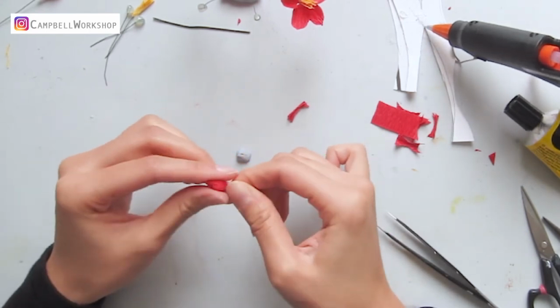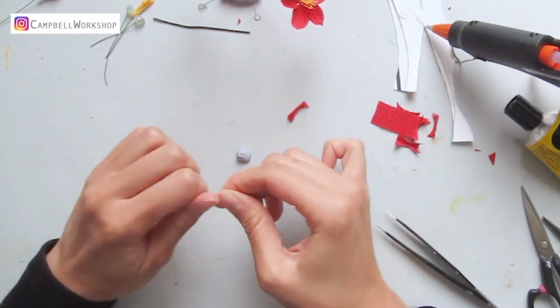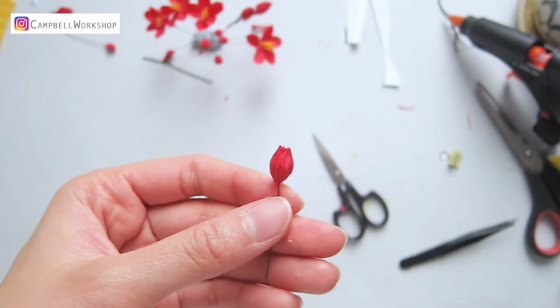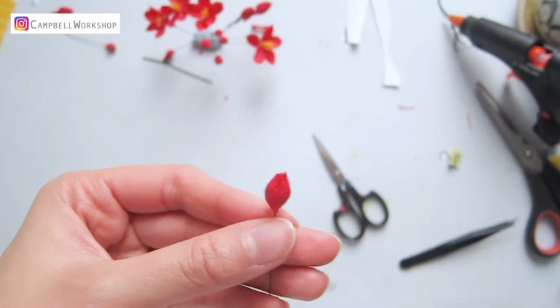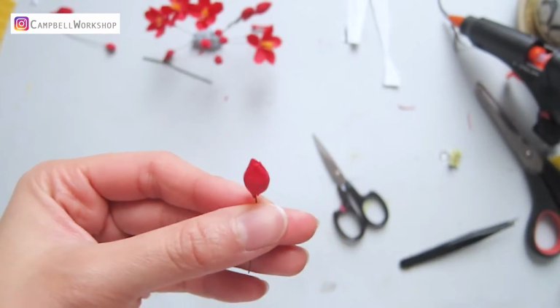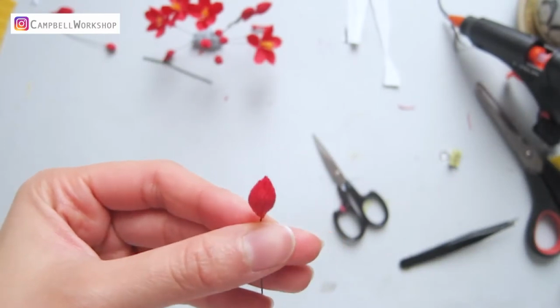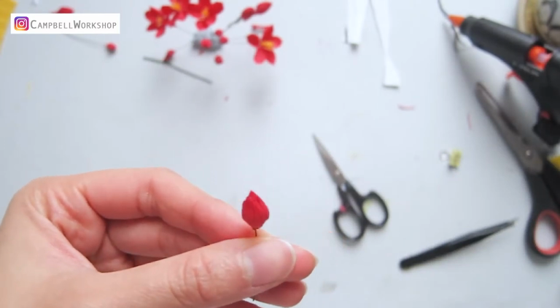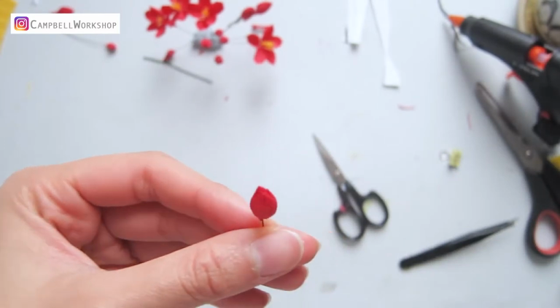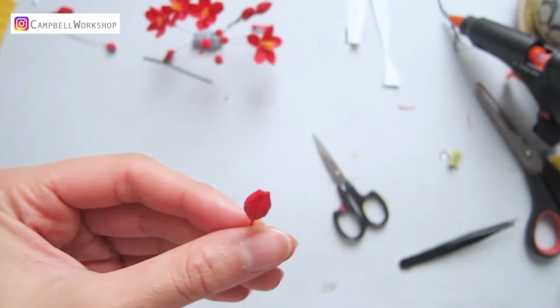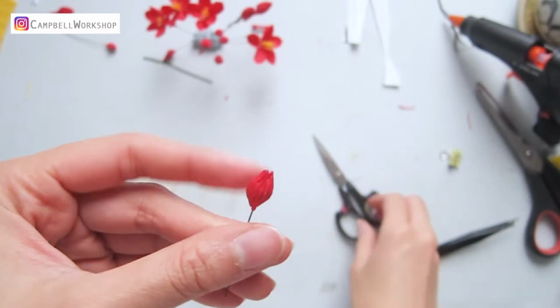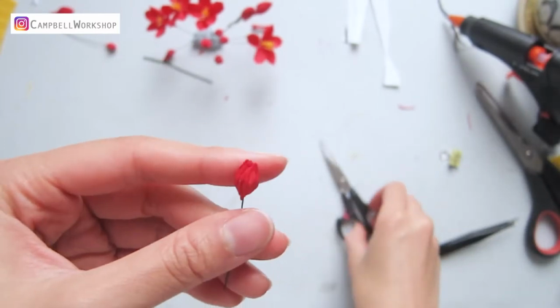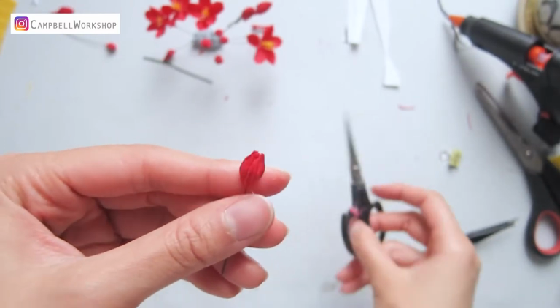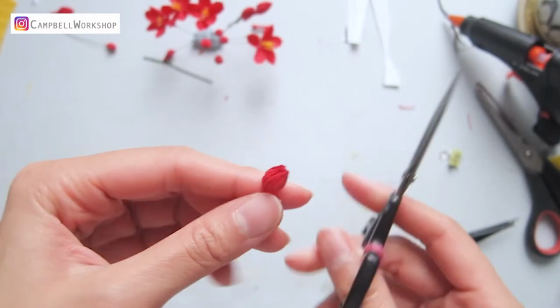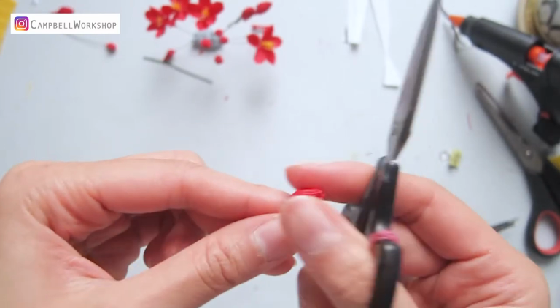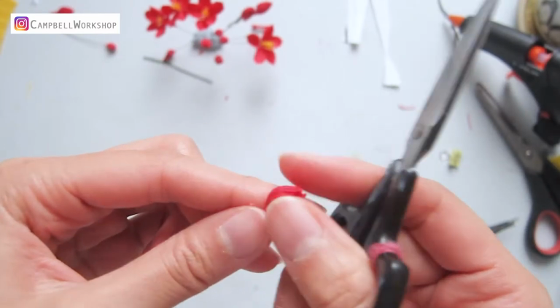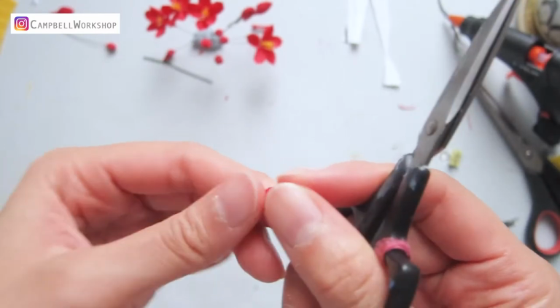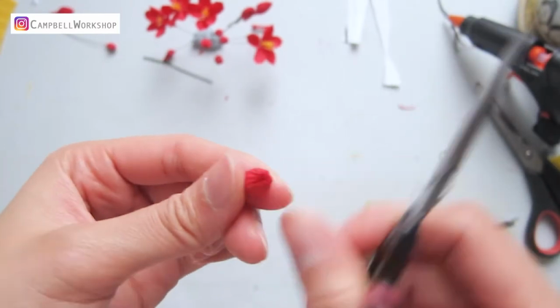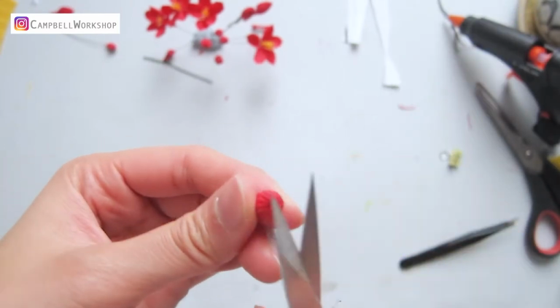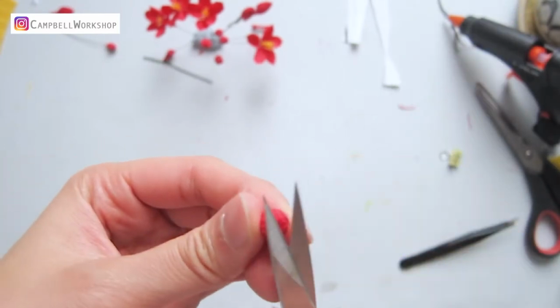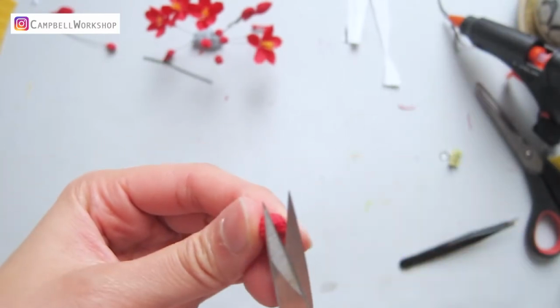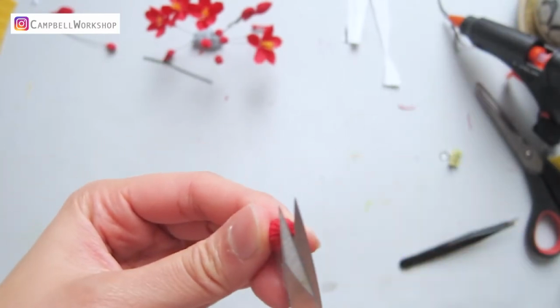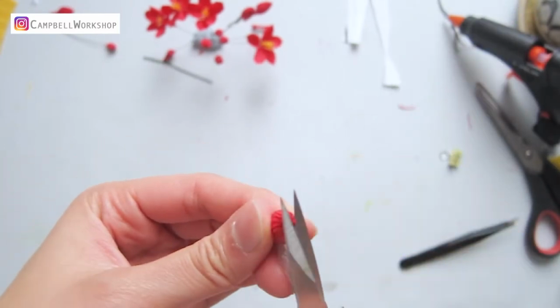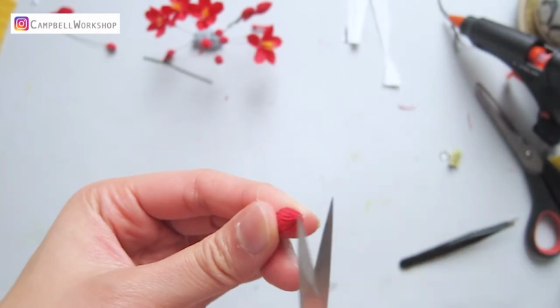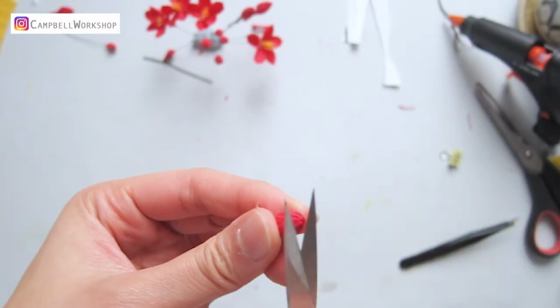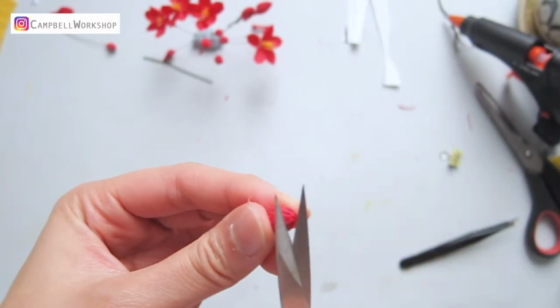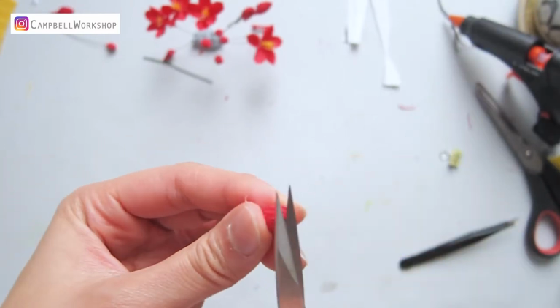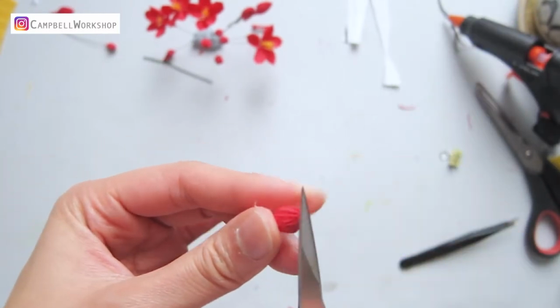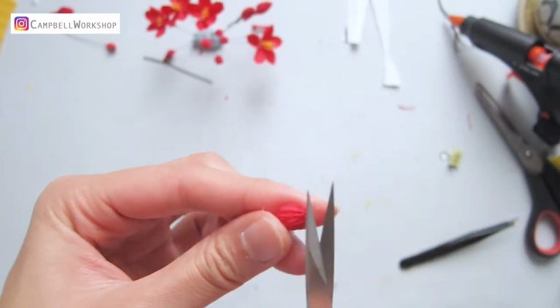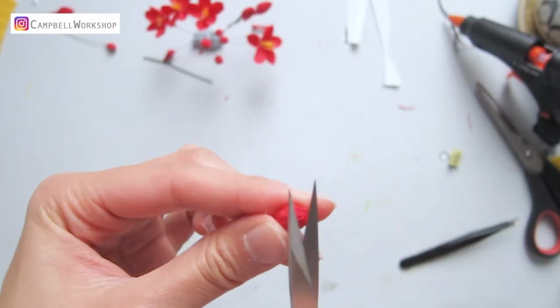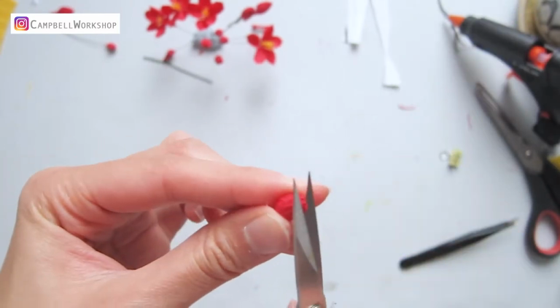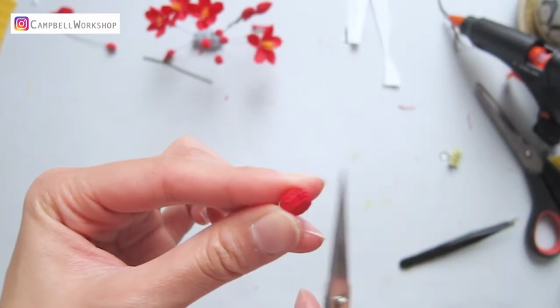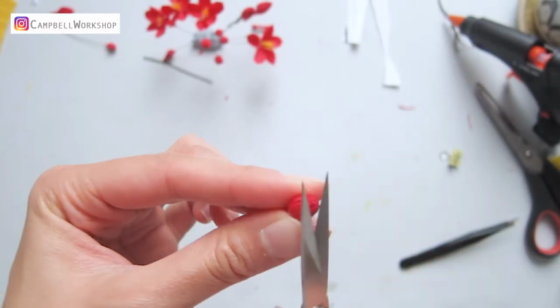When we are done, we need to trim the budding flower into its ideal shape.